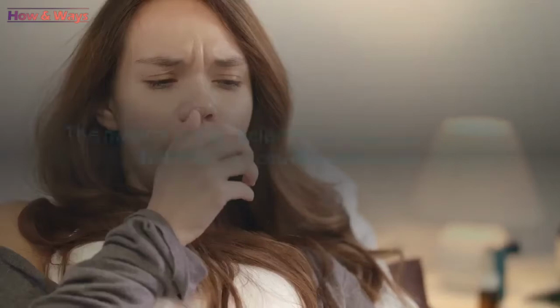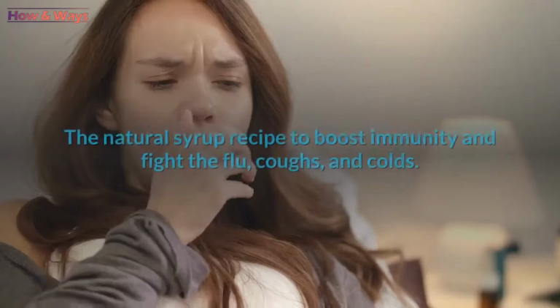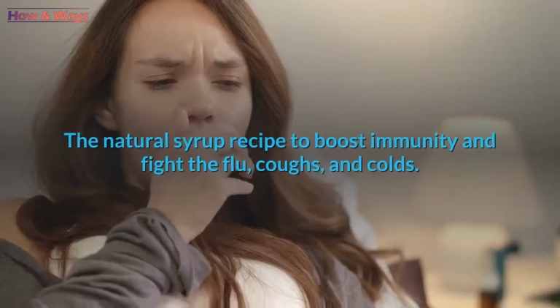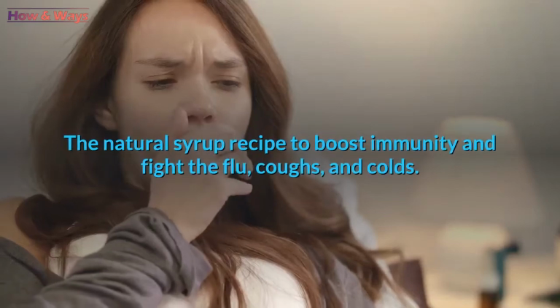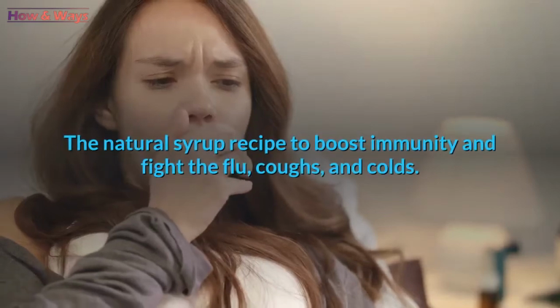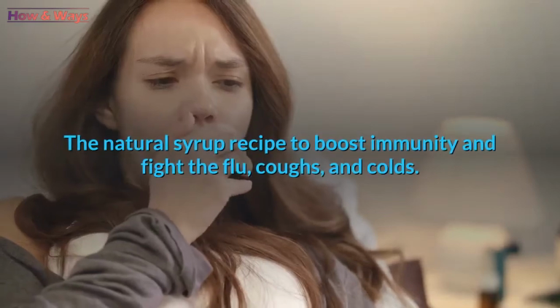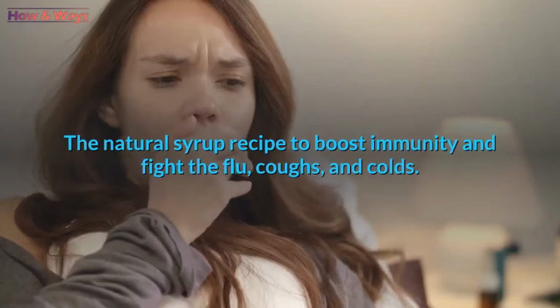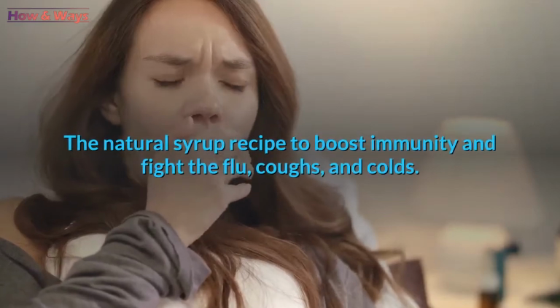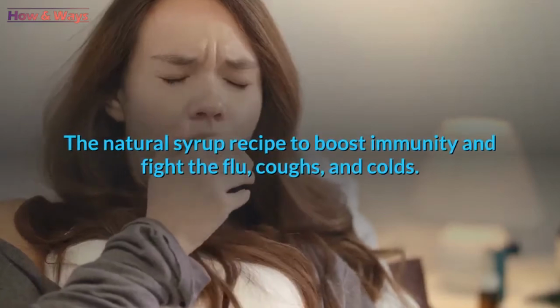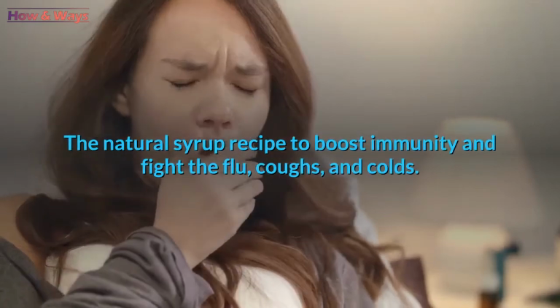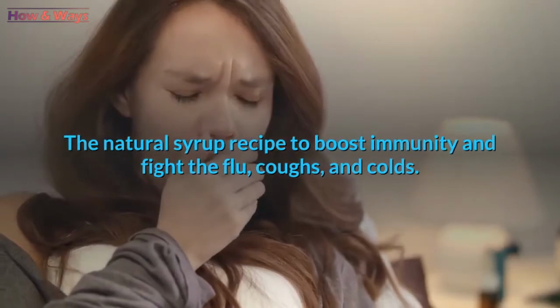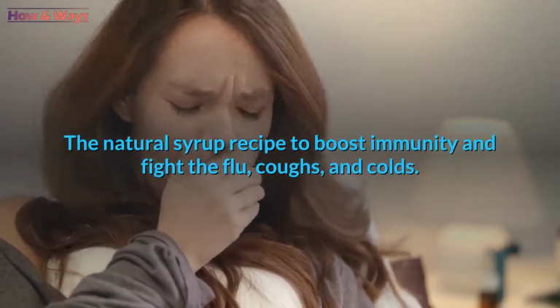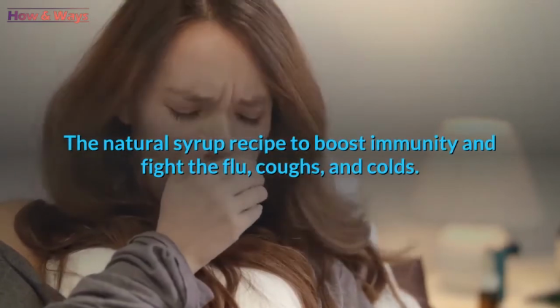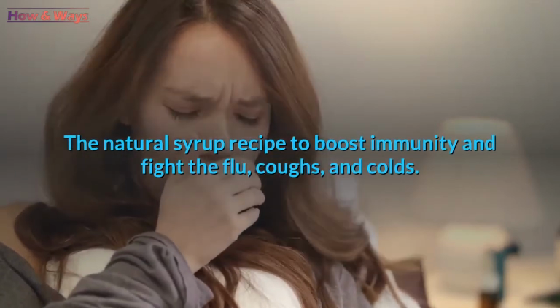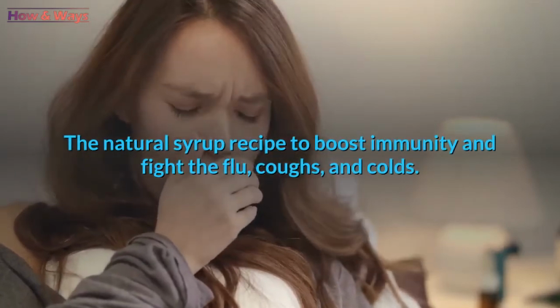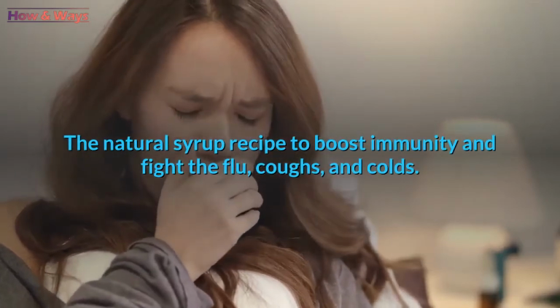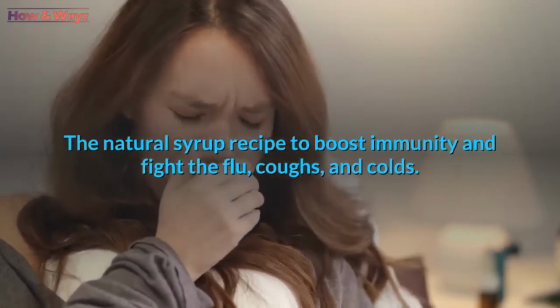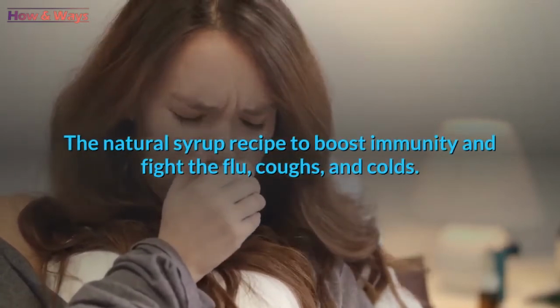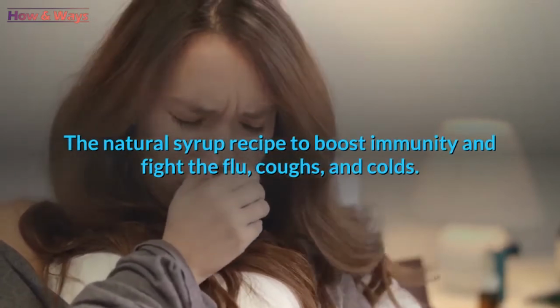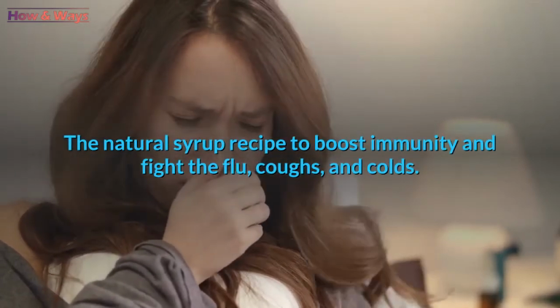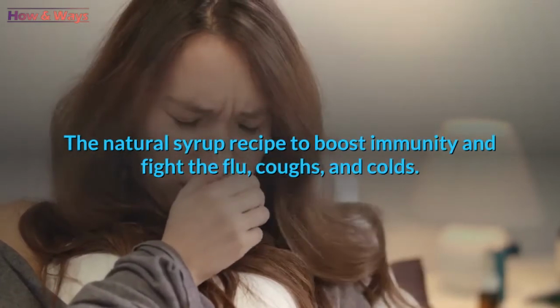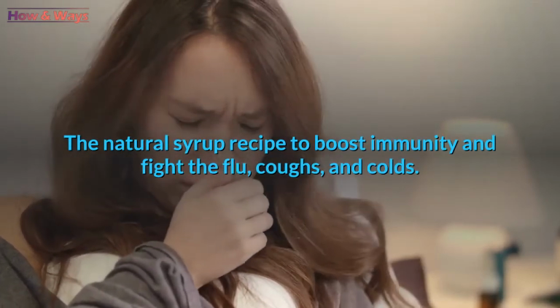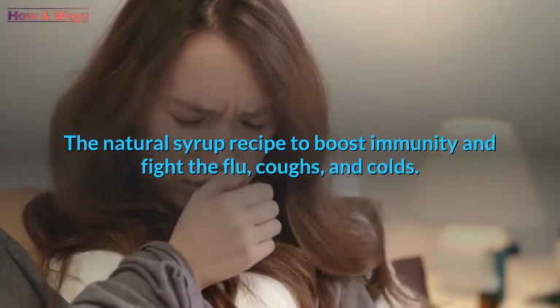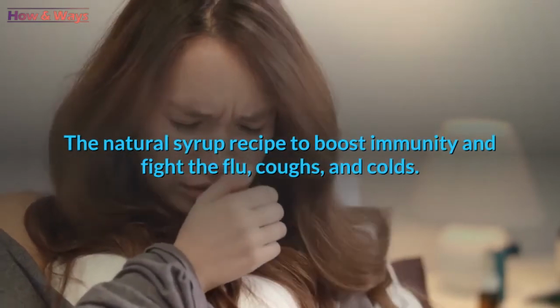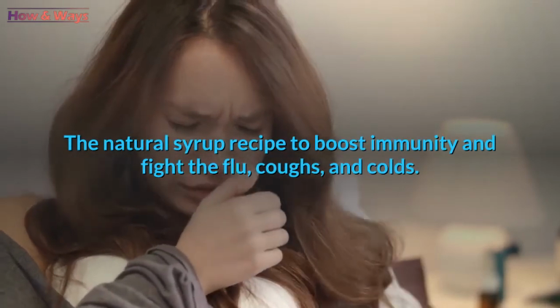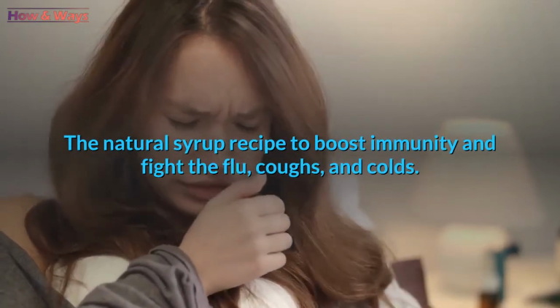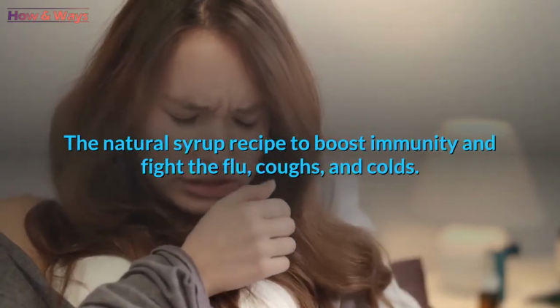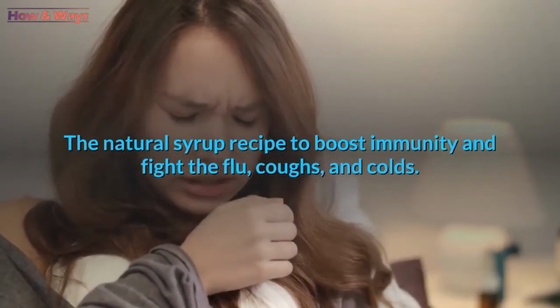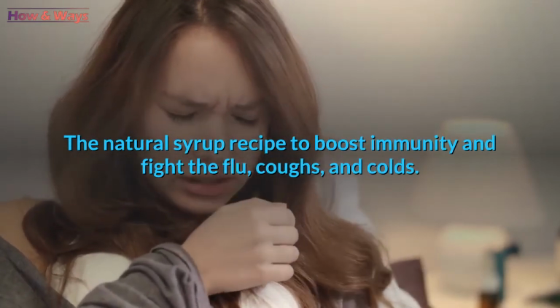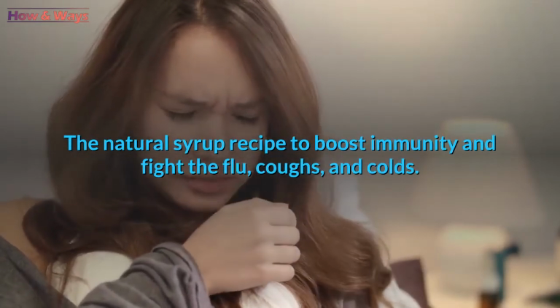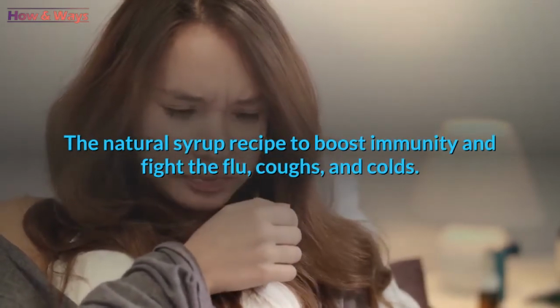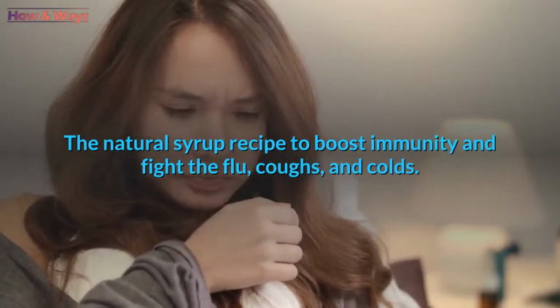The natural syrup recipe to boost immunity and fight the flu, coughs, and colds.